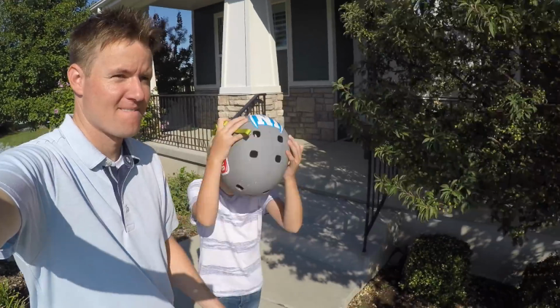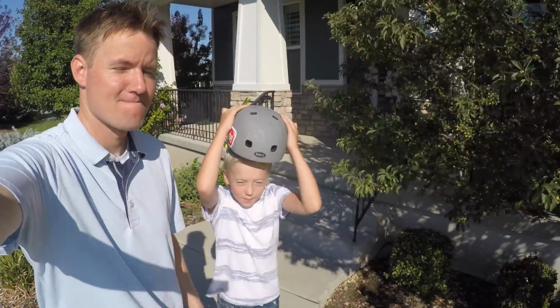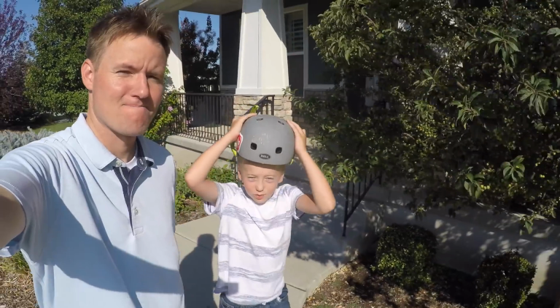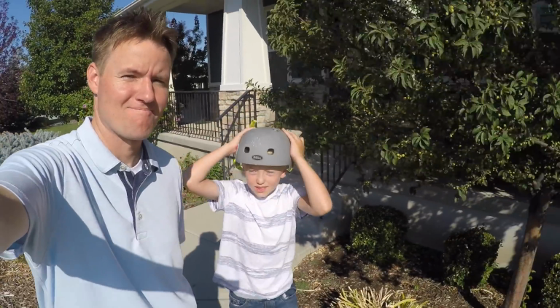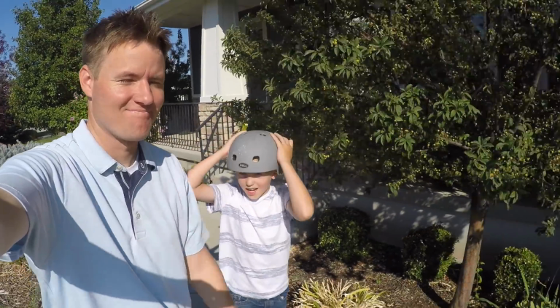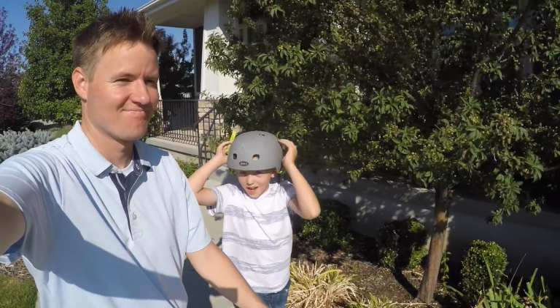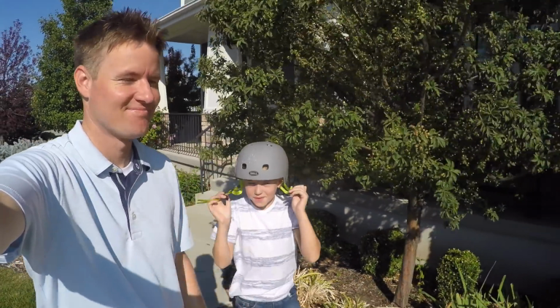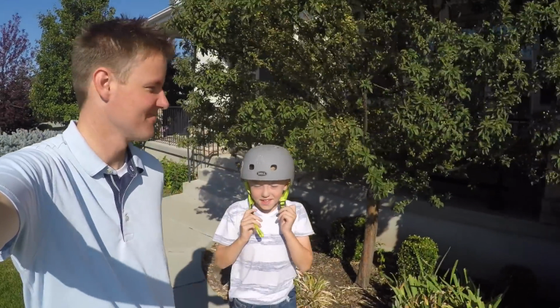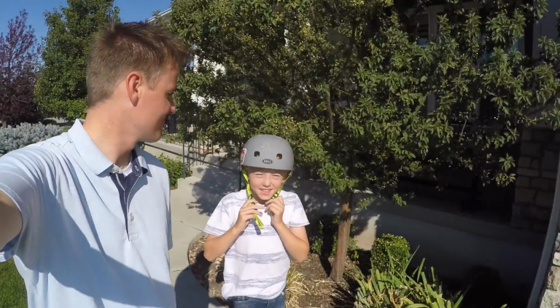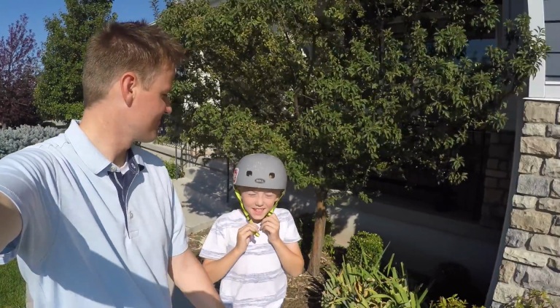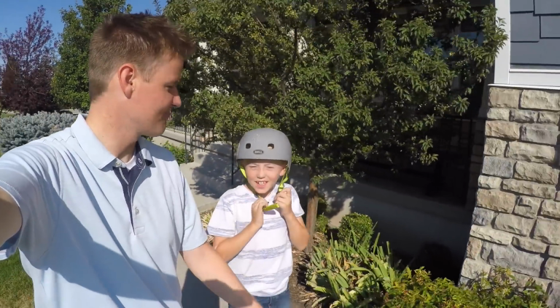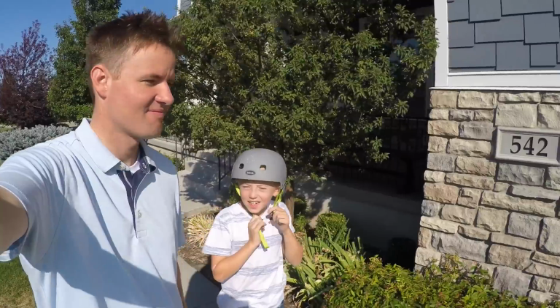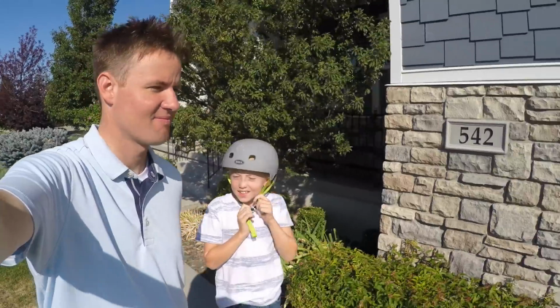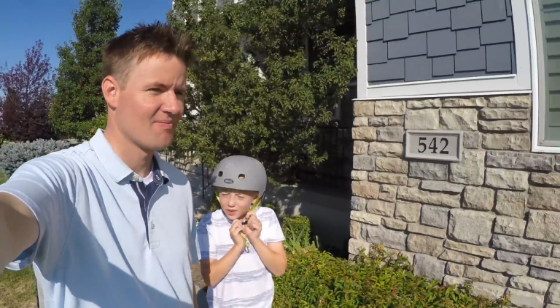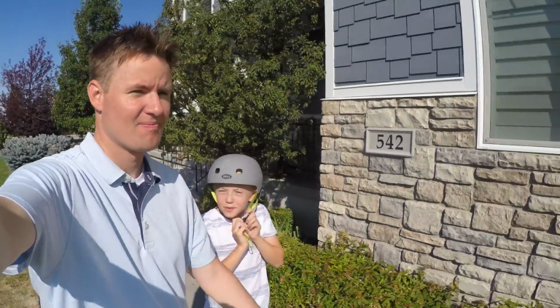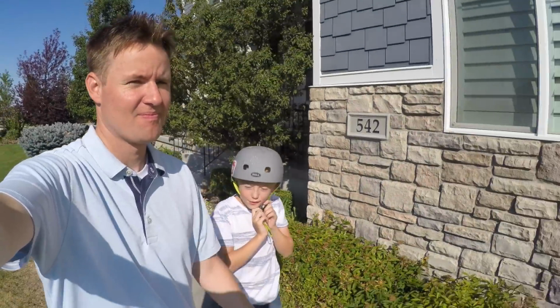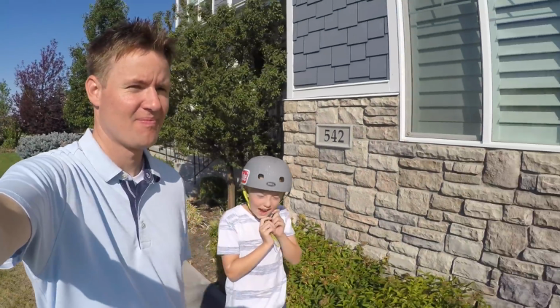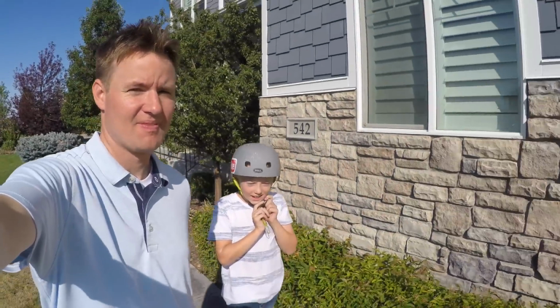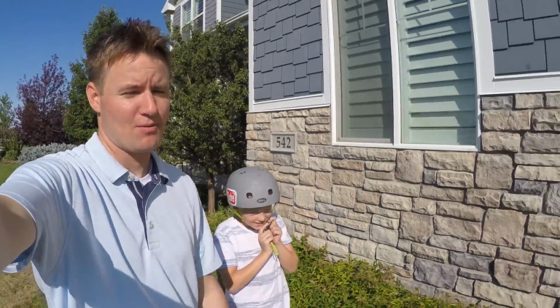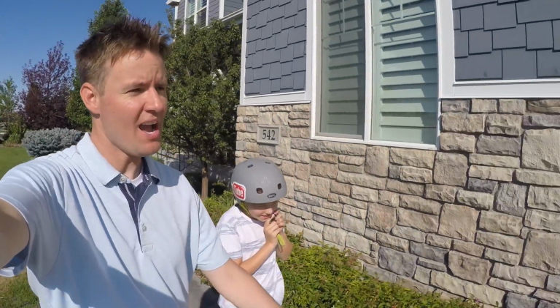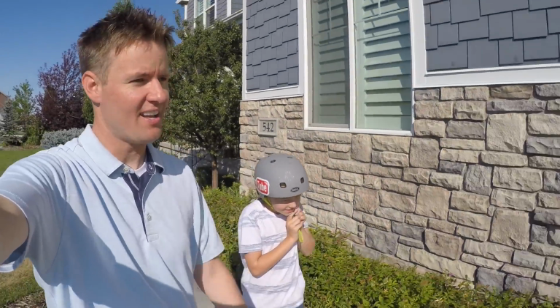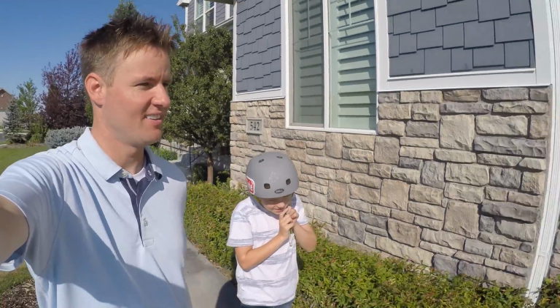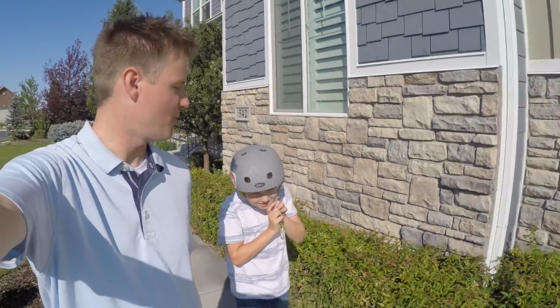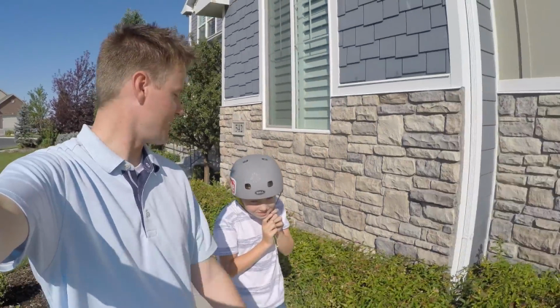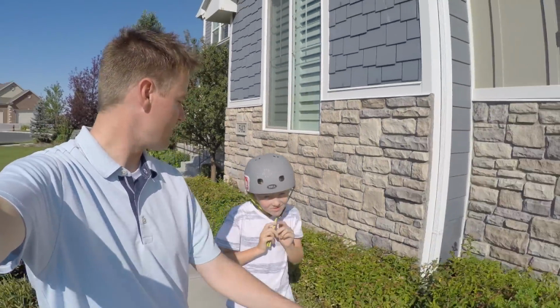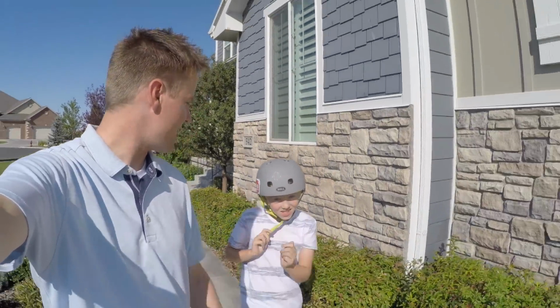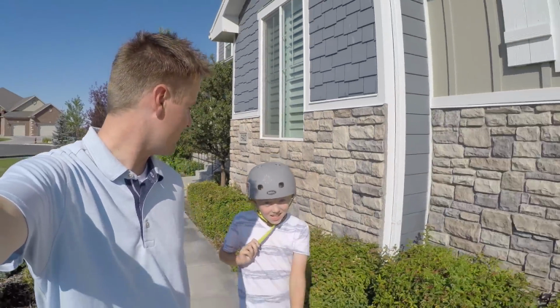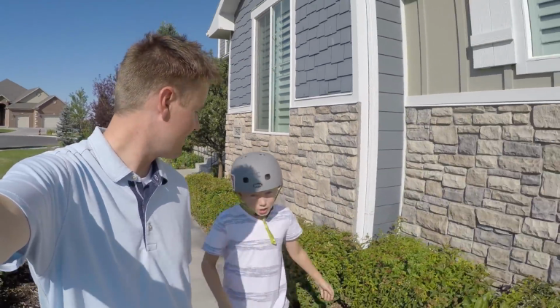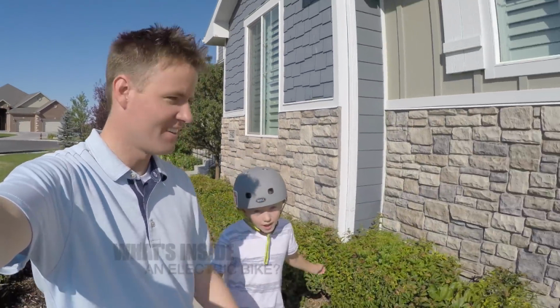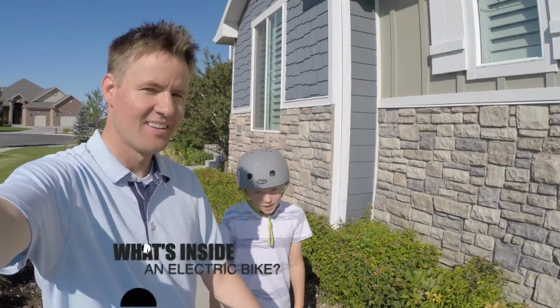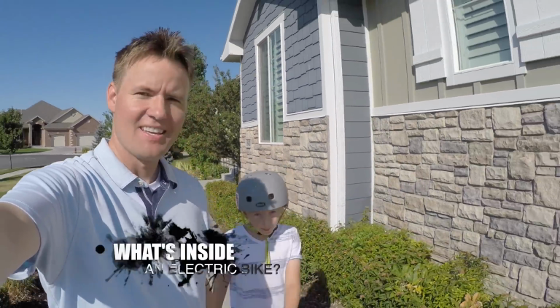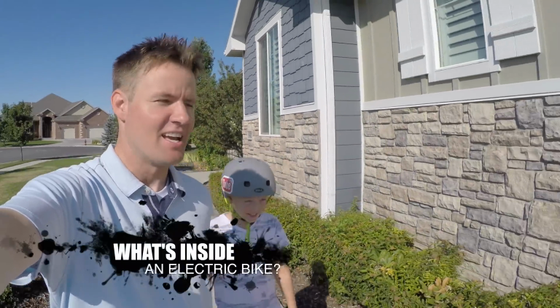Welcome back to What's Inside, I'm Lincoln, this is Dan, and today is going to be rad. Why is it going to be rad? Because we have e-bikes.